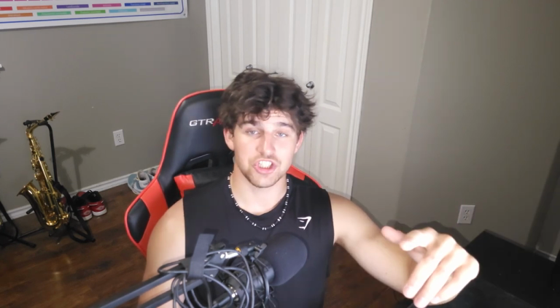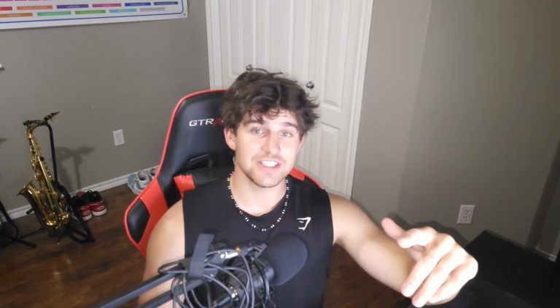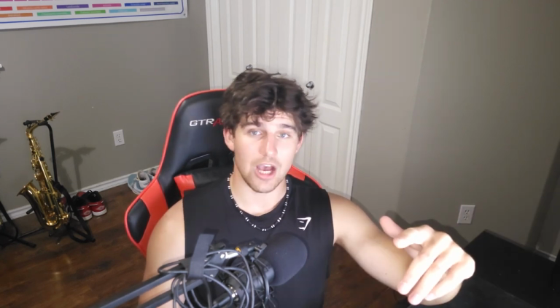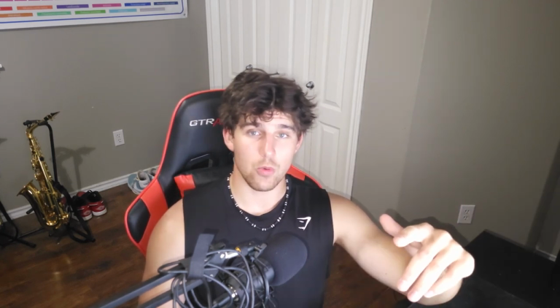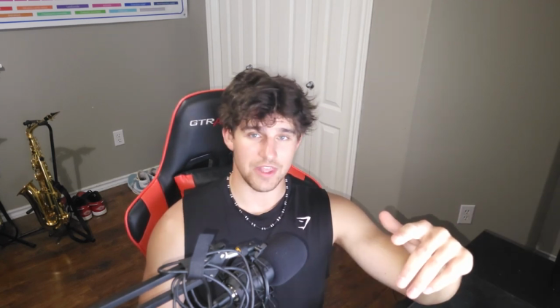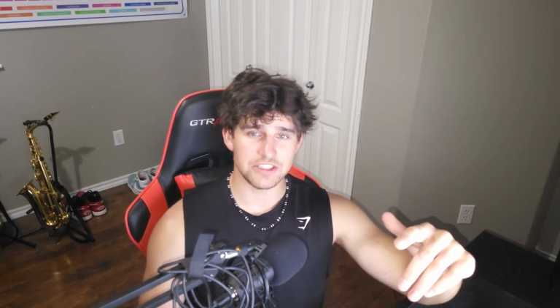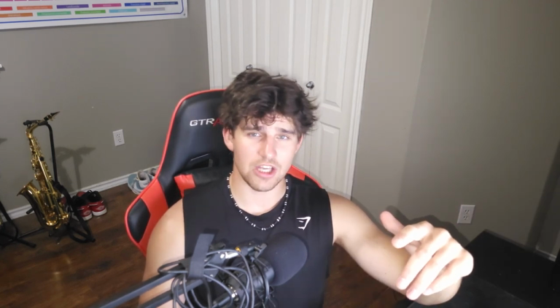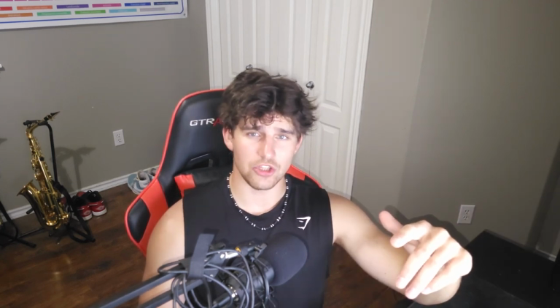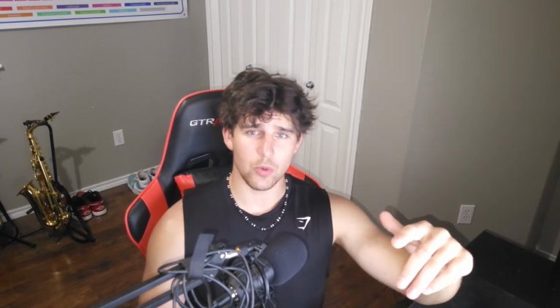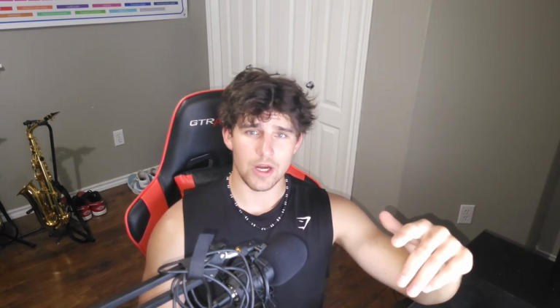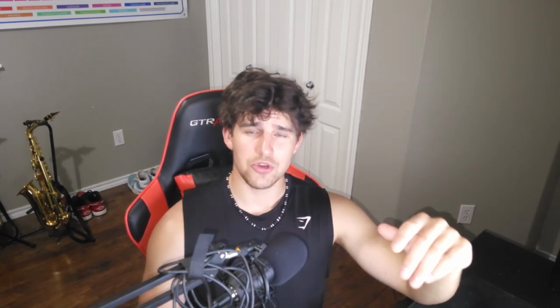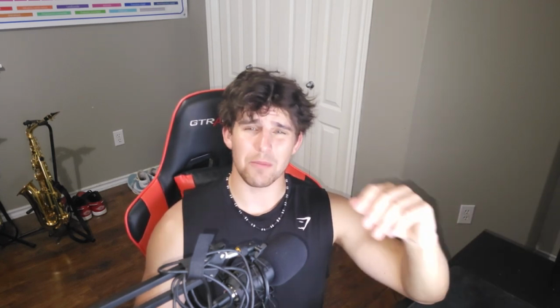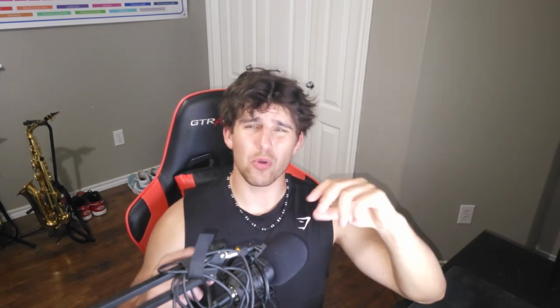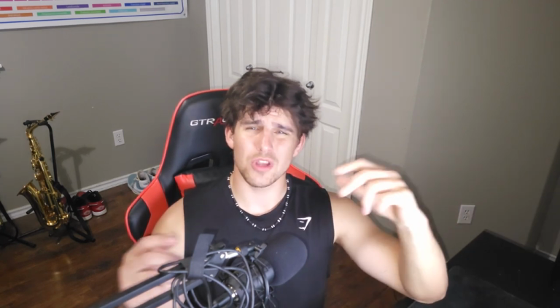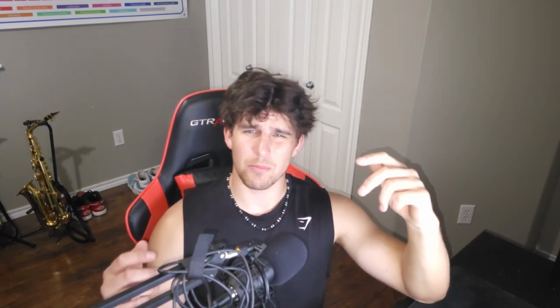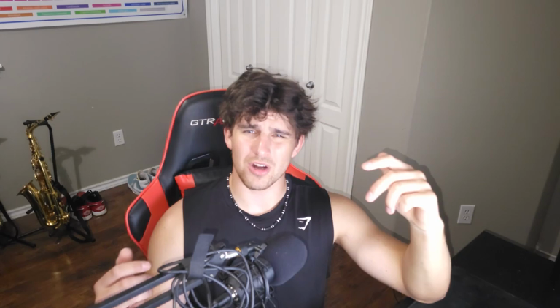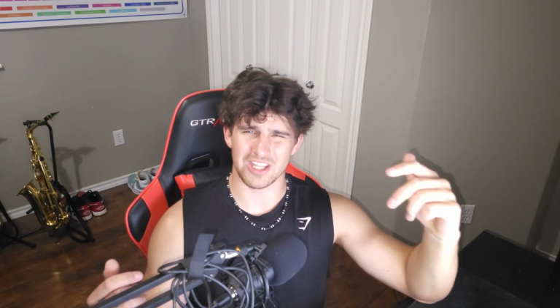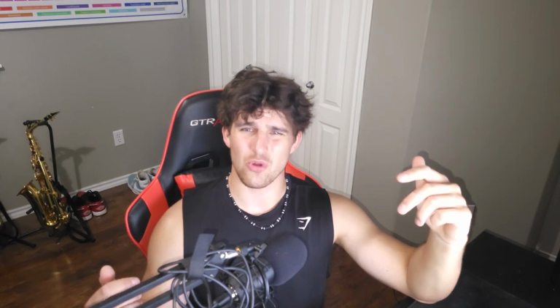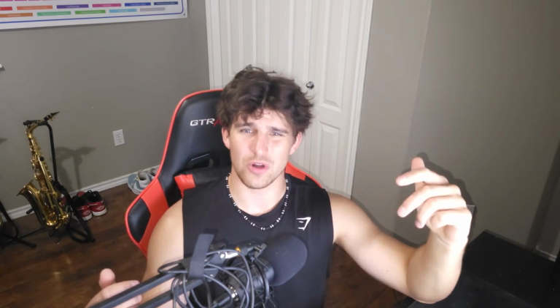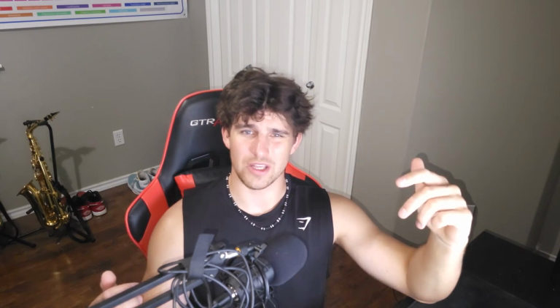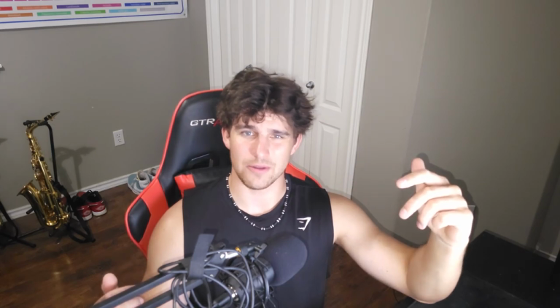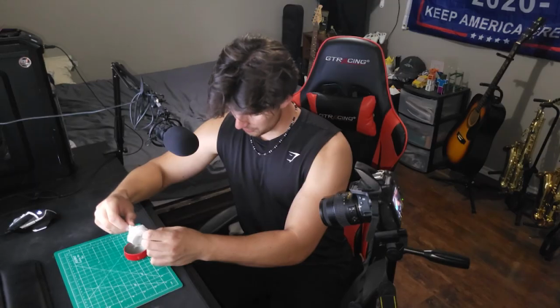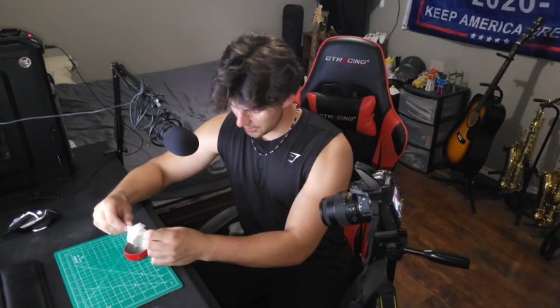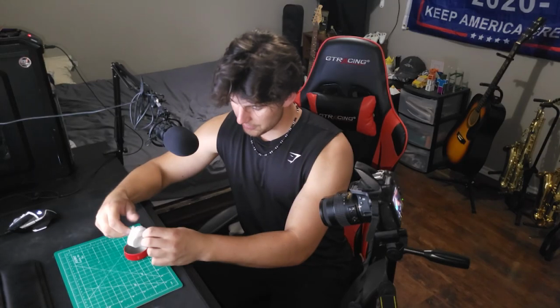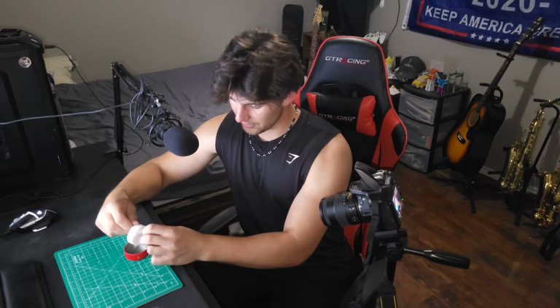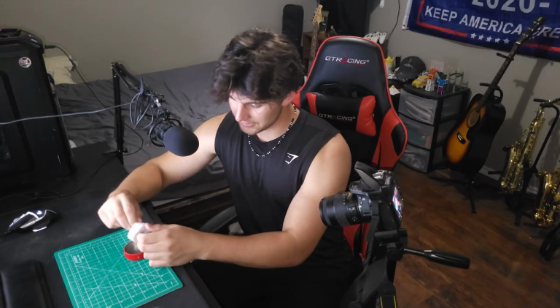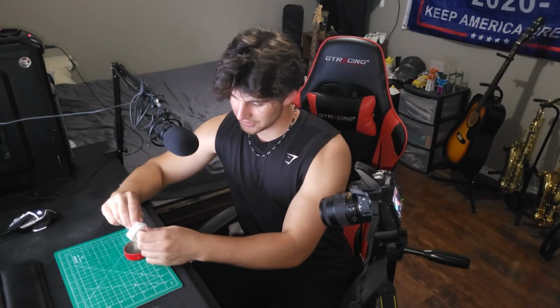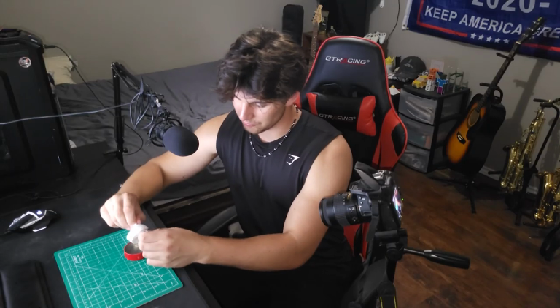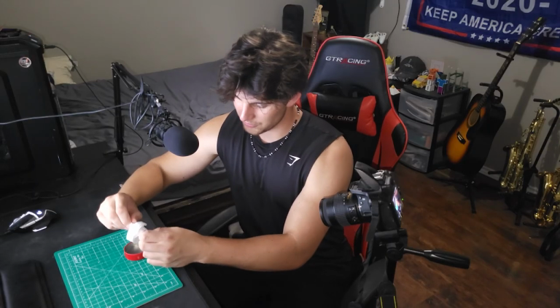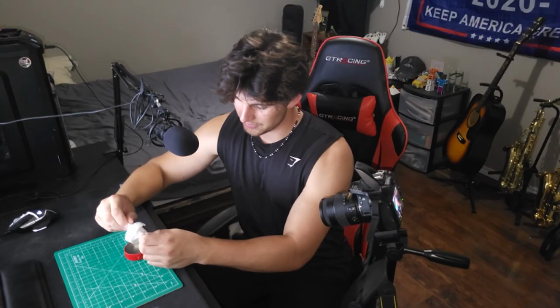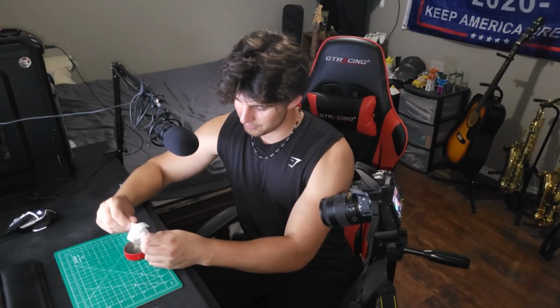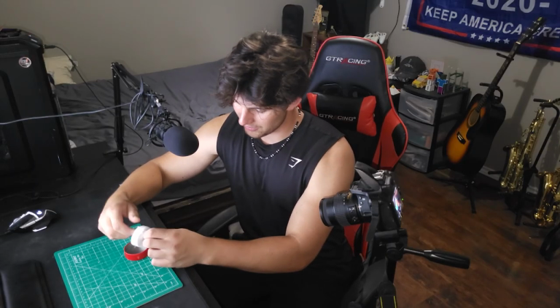It turns out, with instant underwear, you got to pull it apart like an accordion. It's like paper, honestly — it's like ripping apart.